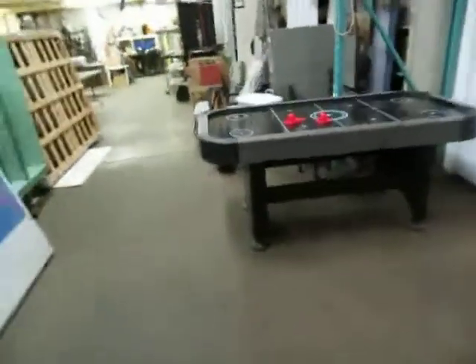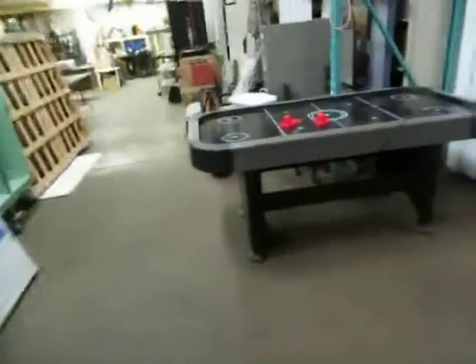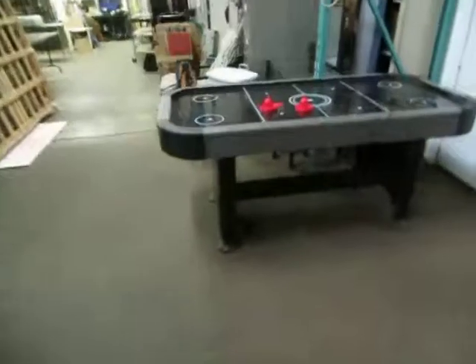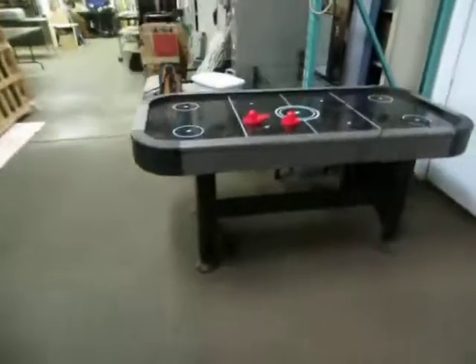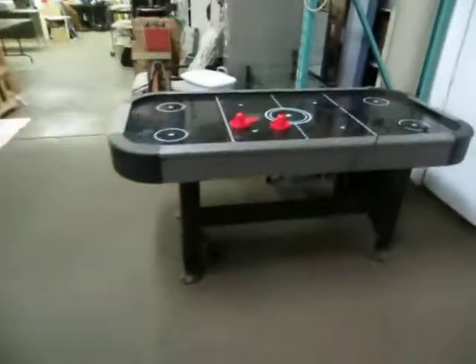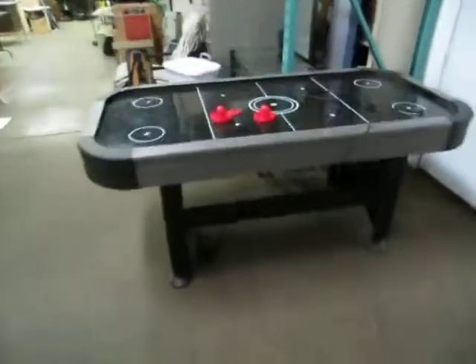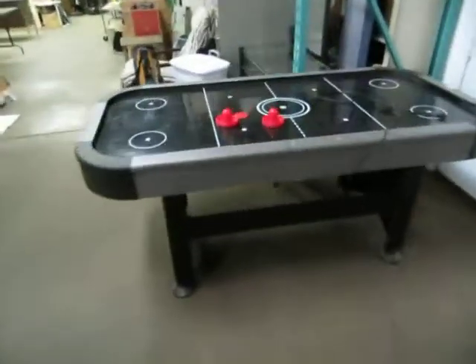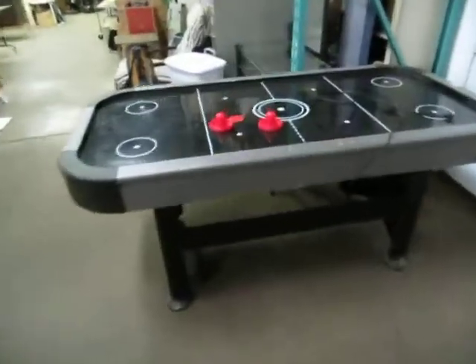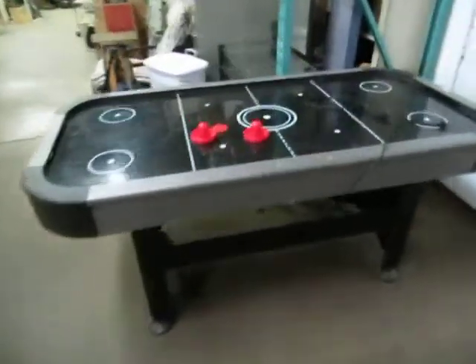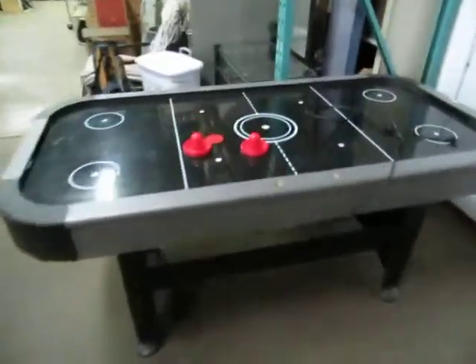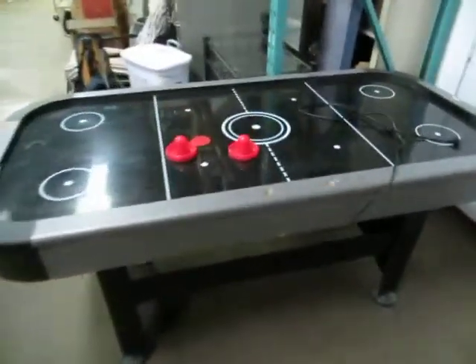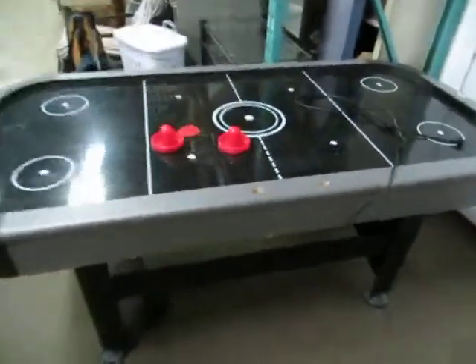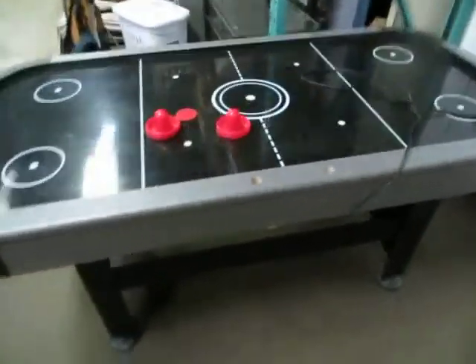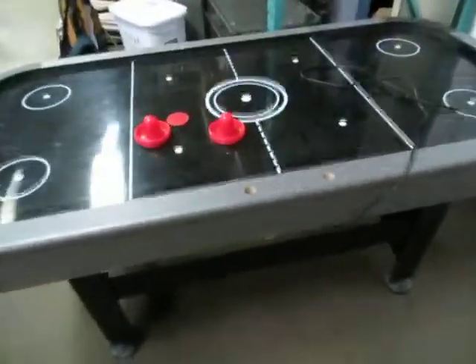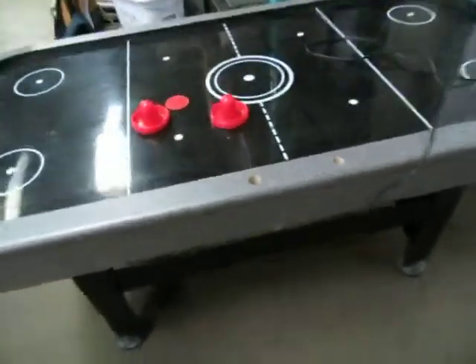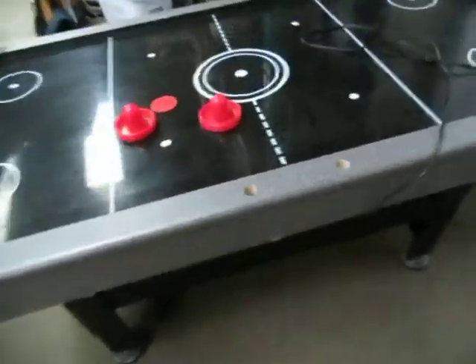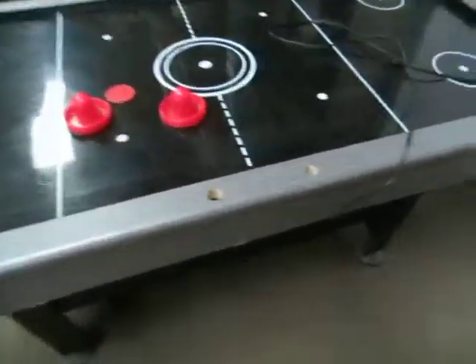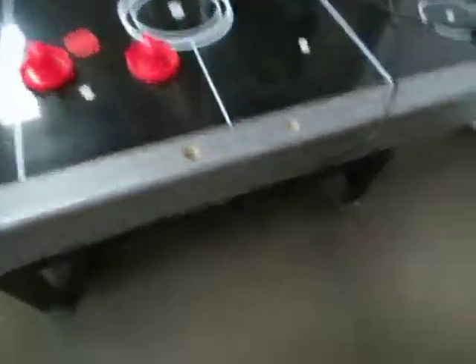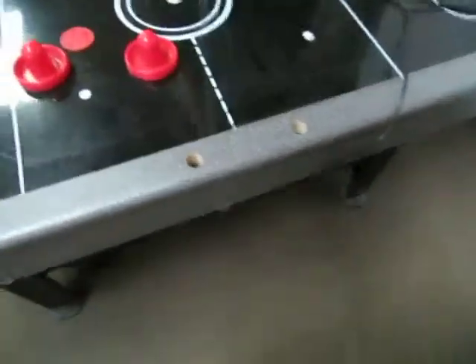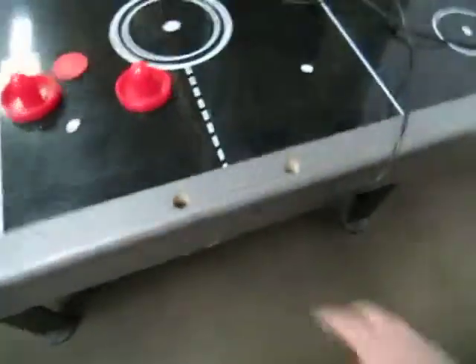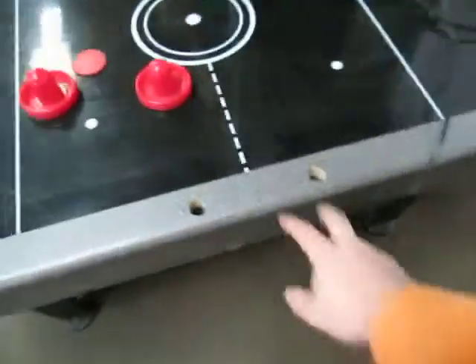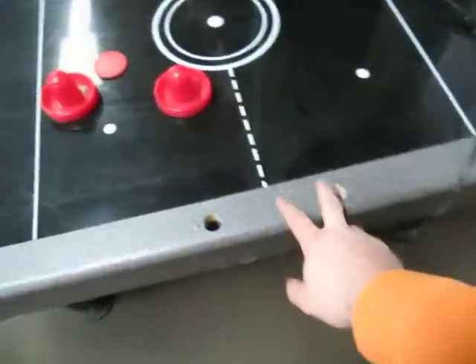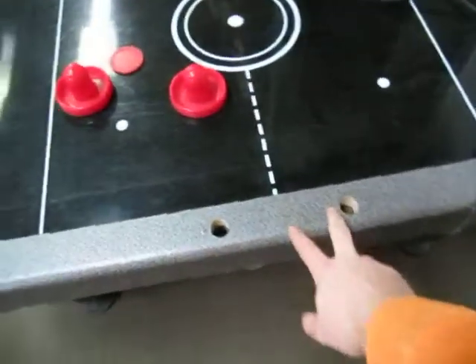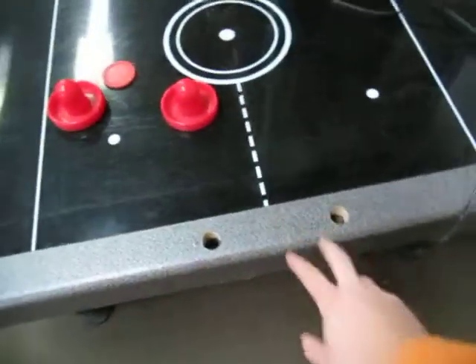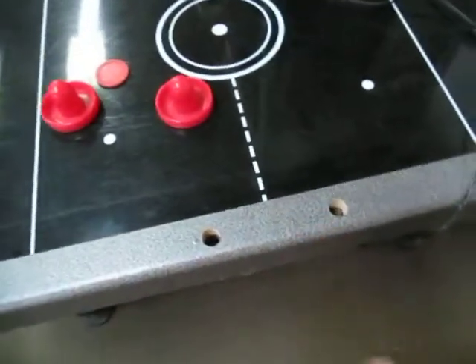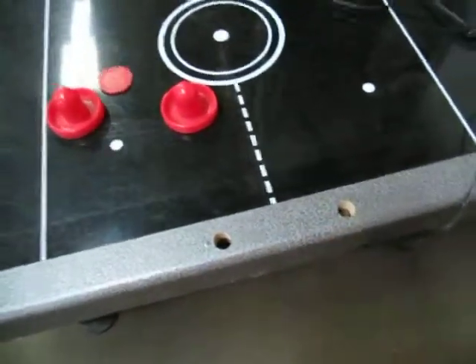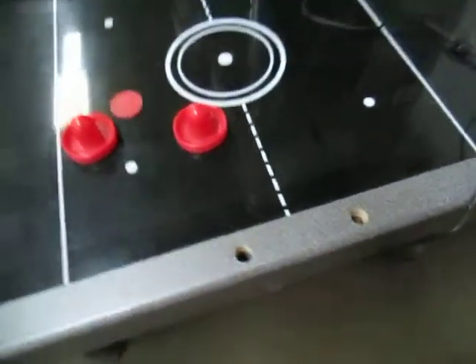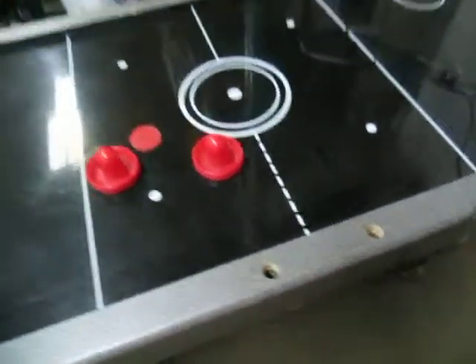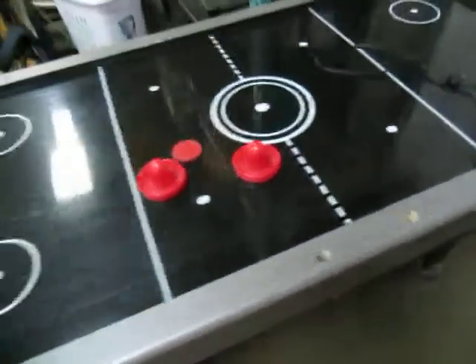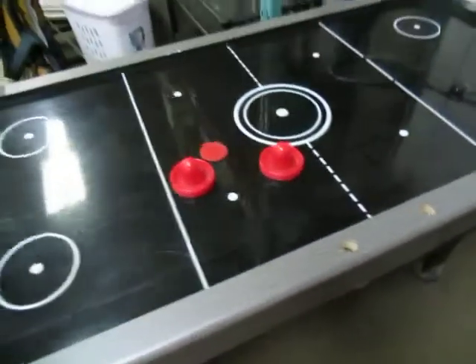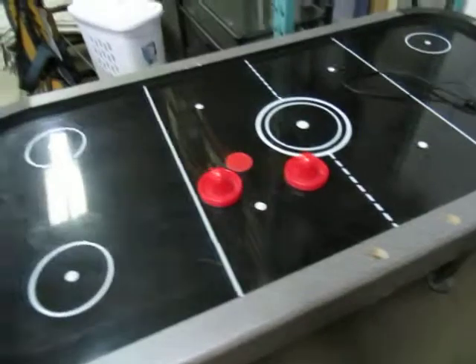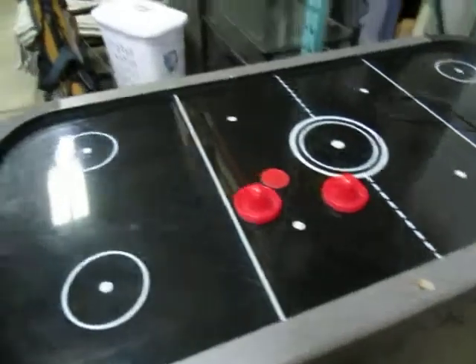Holy smokes, it's an air hockey table. It does work — it has no score clock but it works really well.